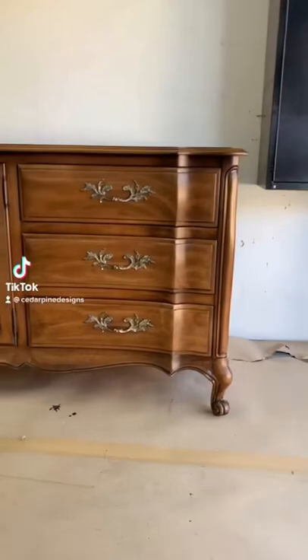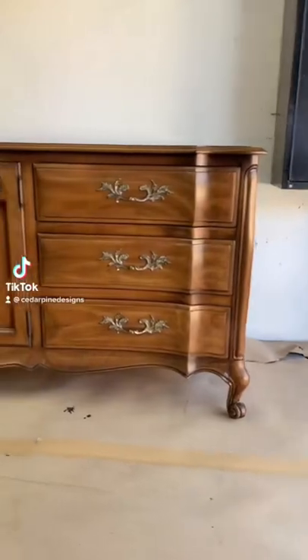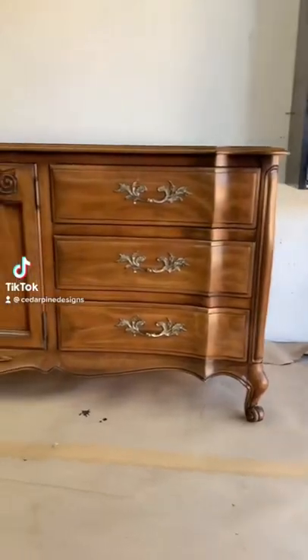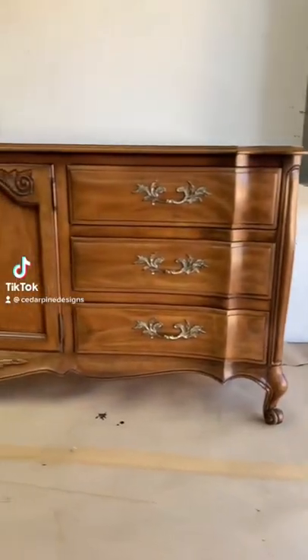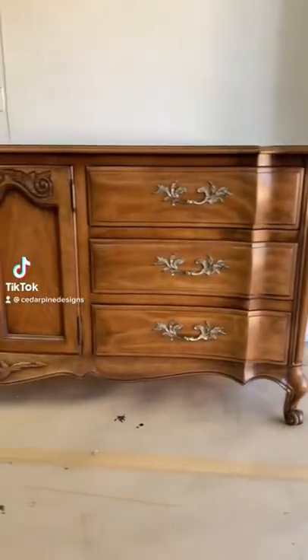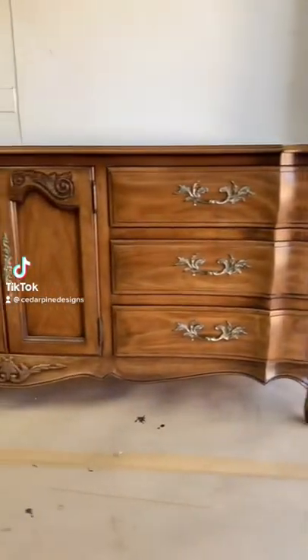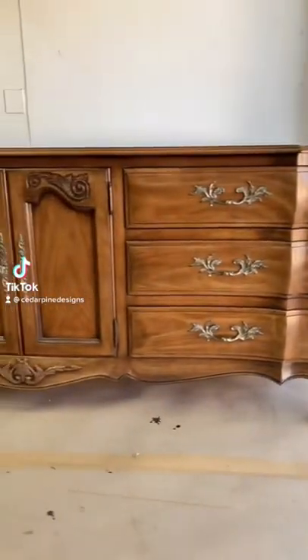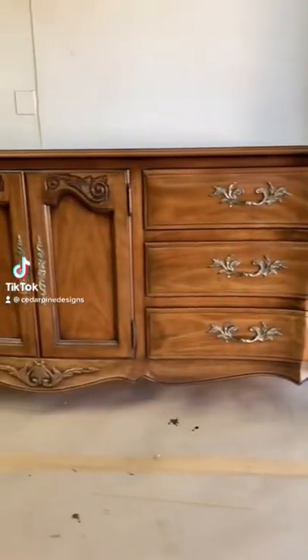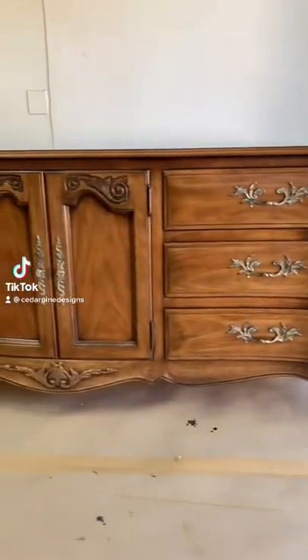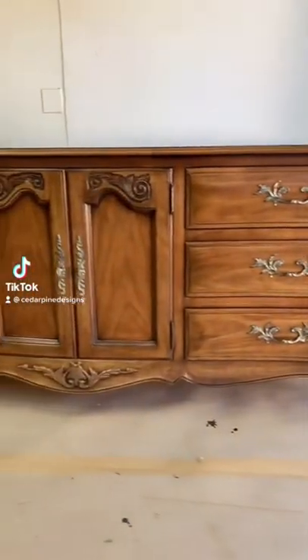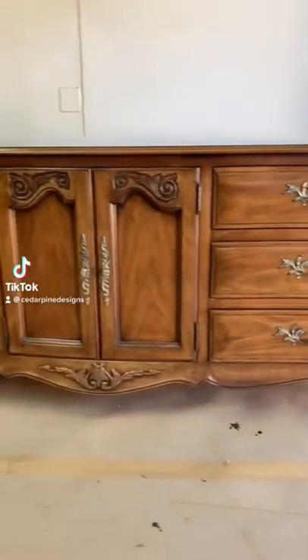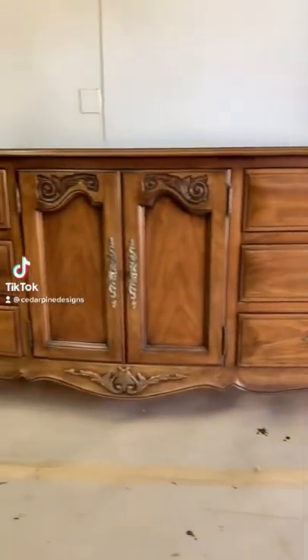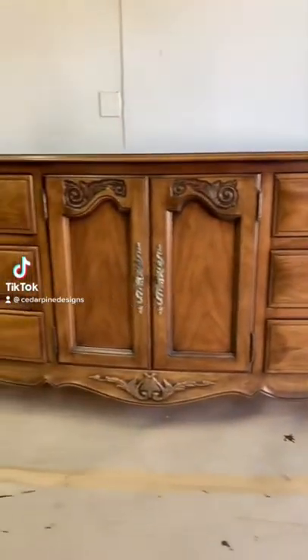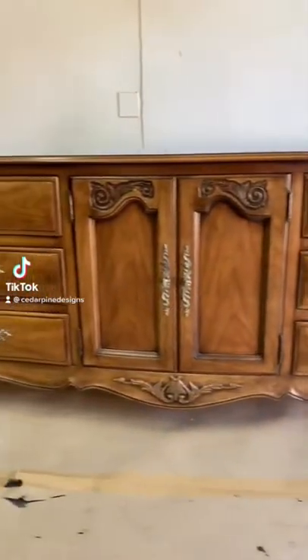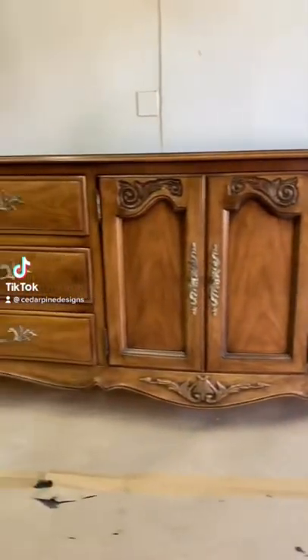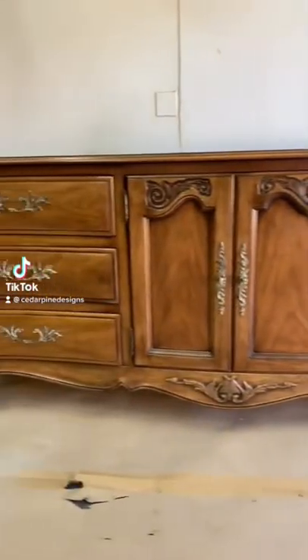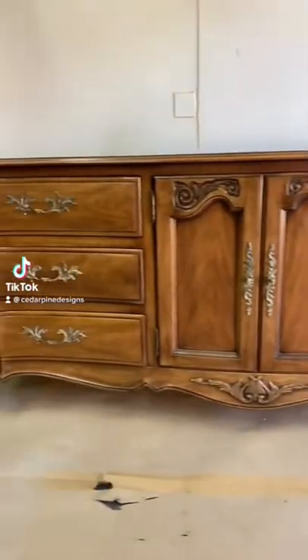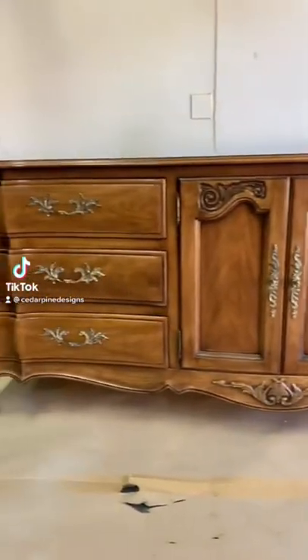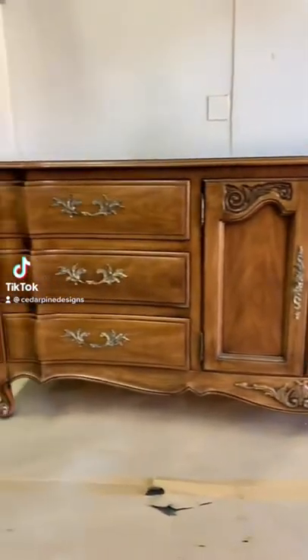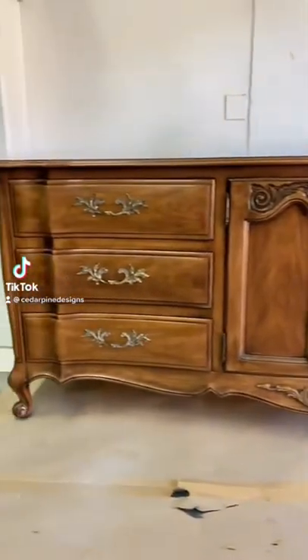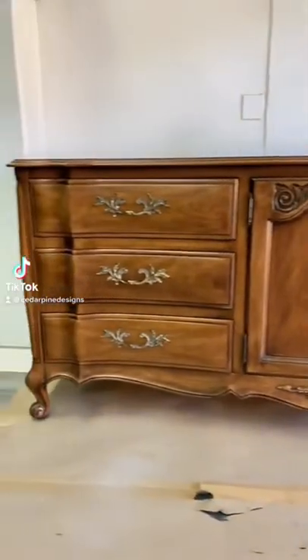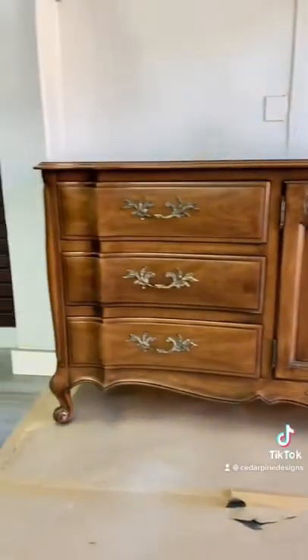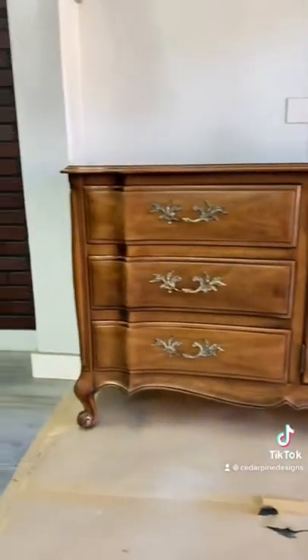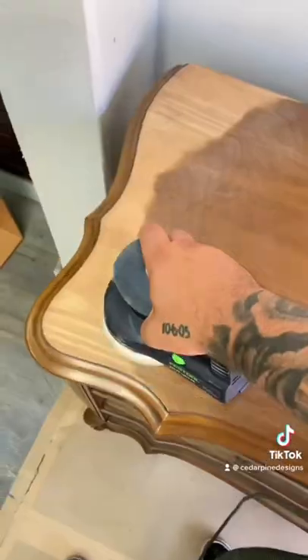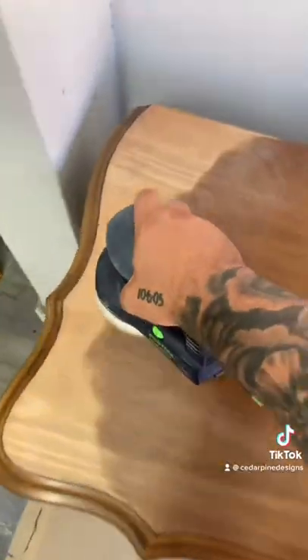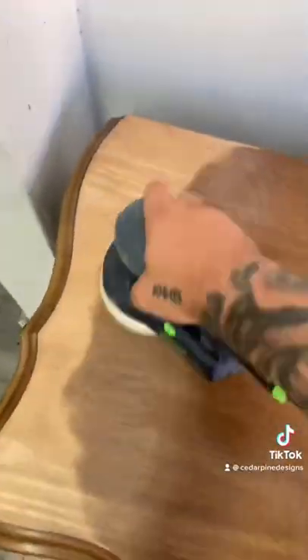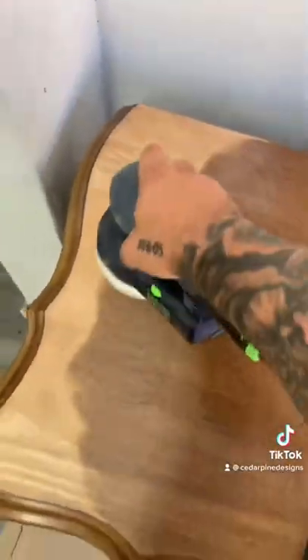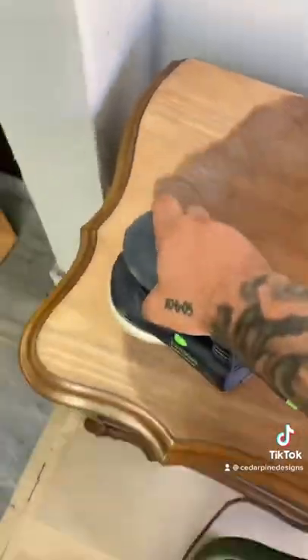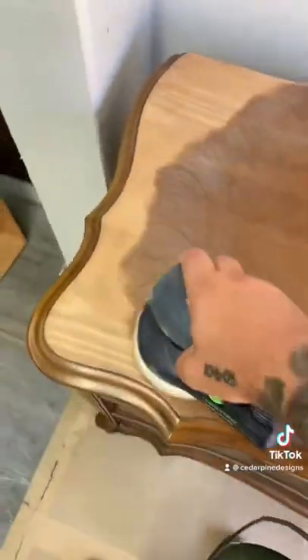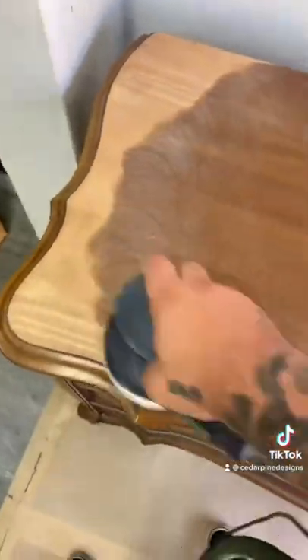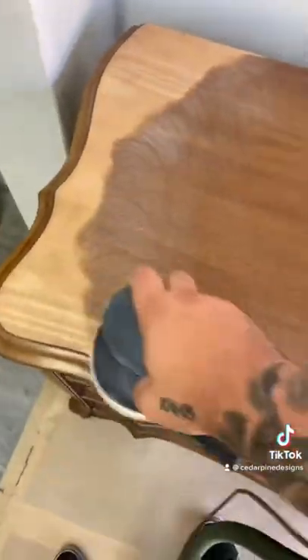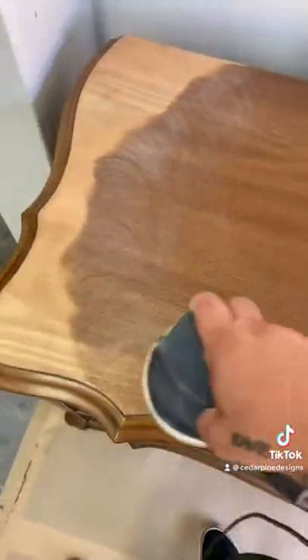Follow along with me if you want to see how I turn this outdated French Provincial dresser into a $700 profit.